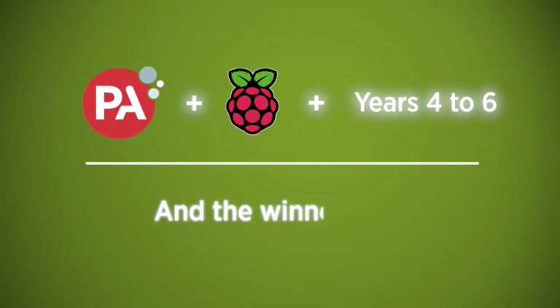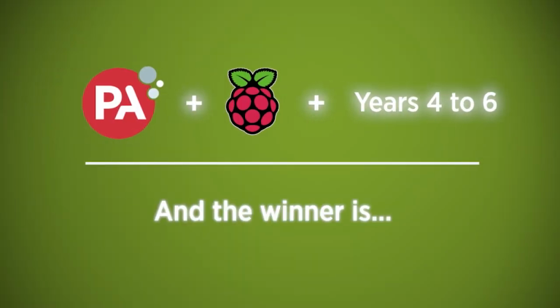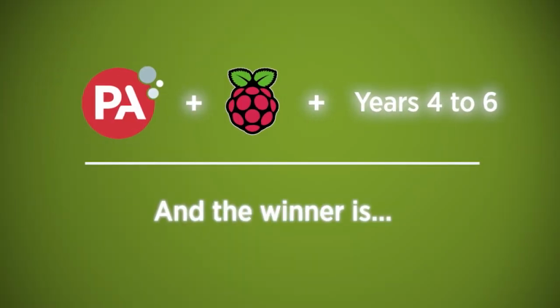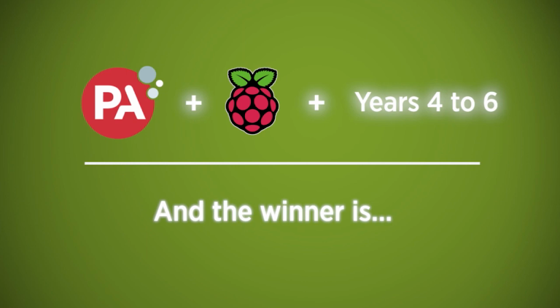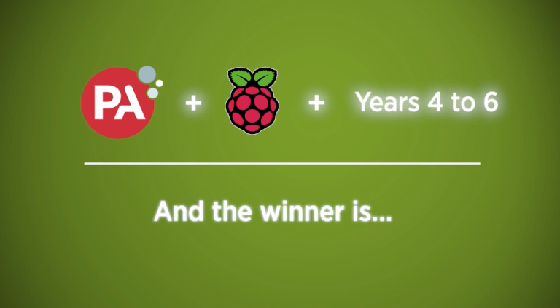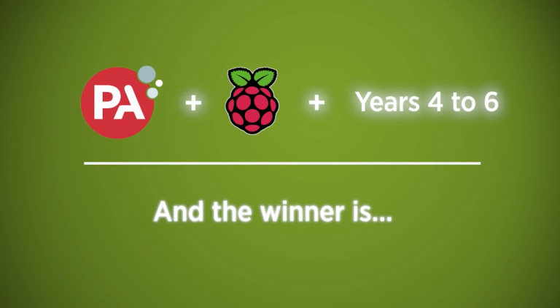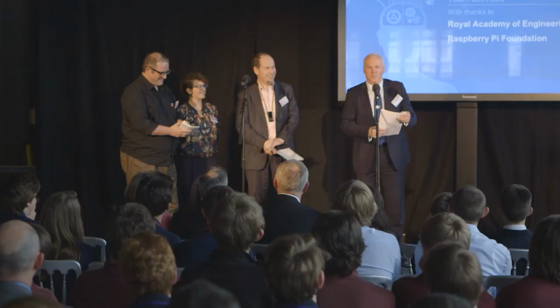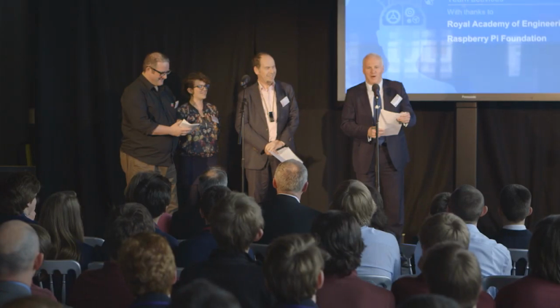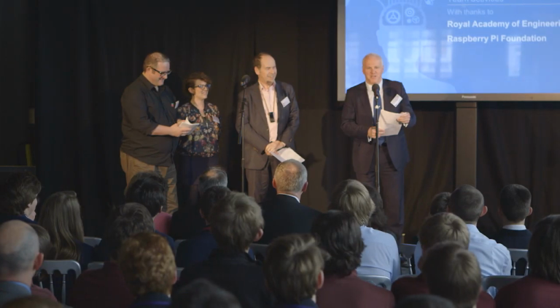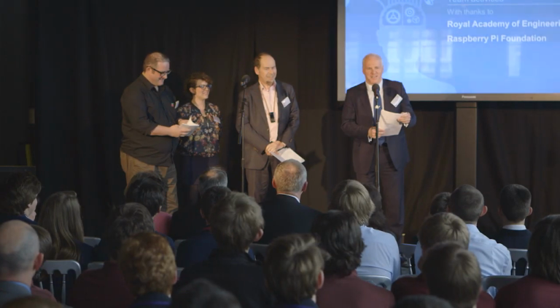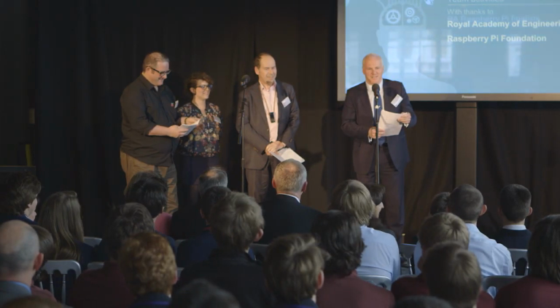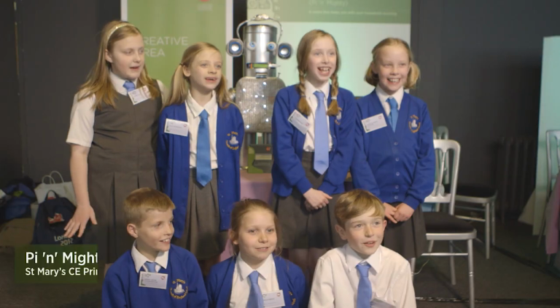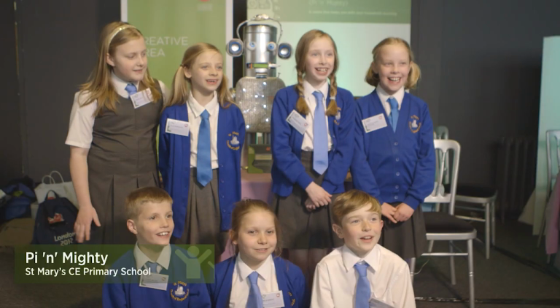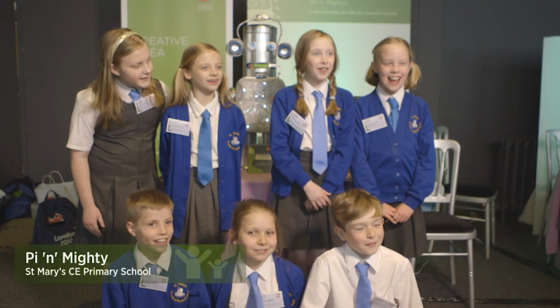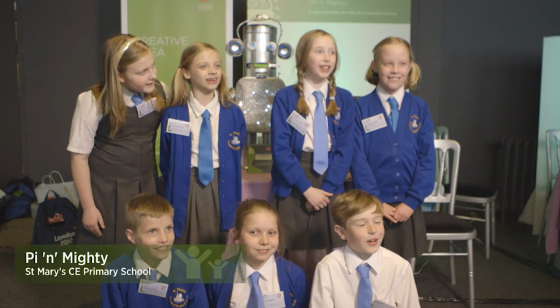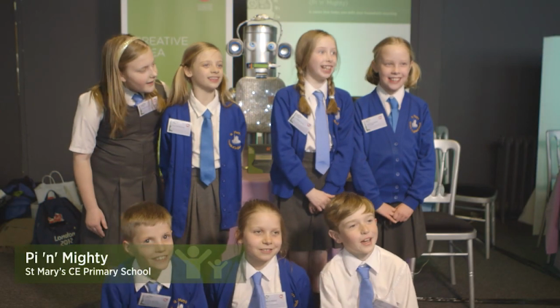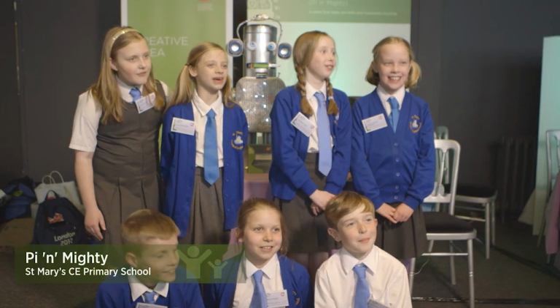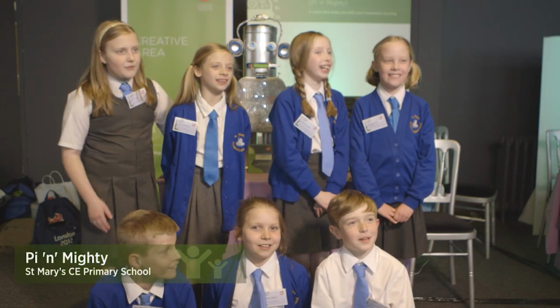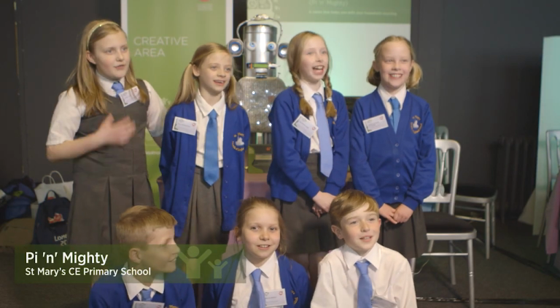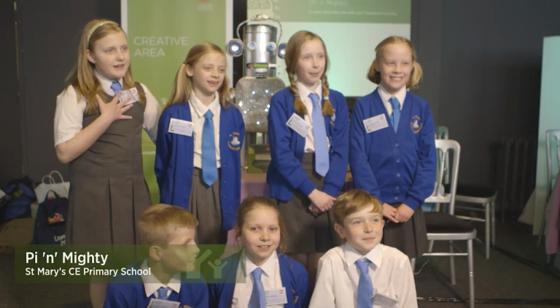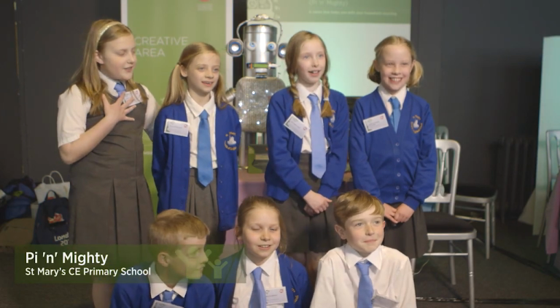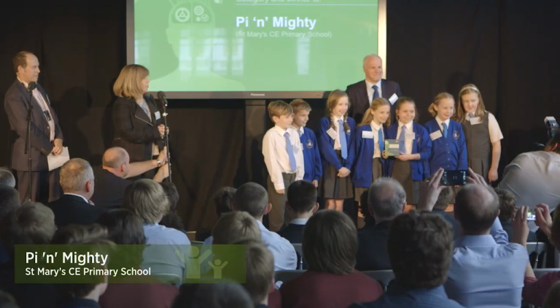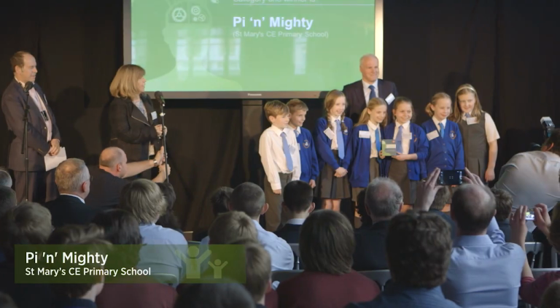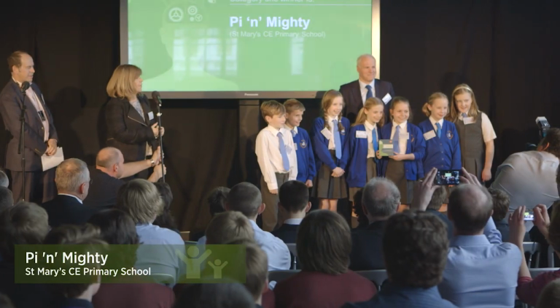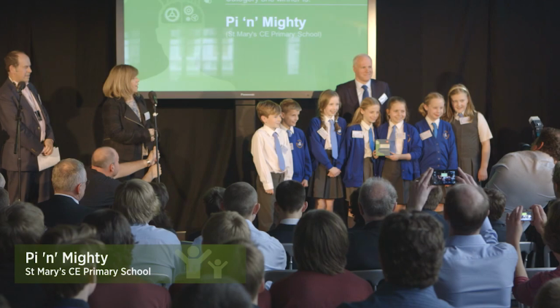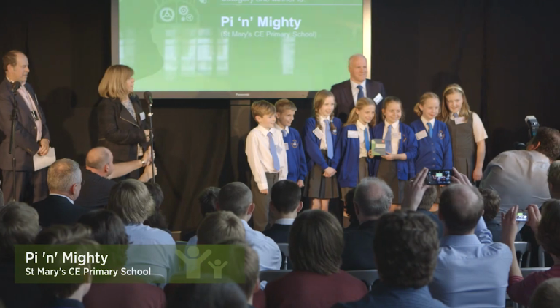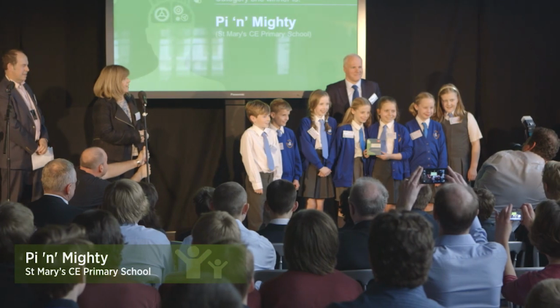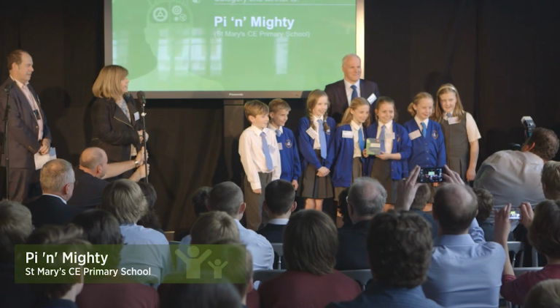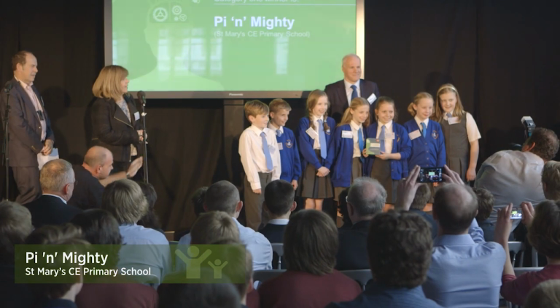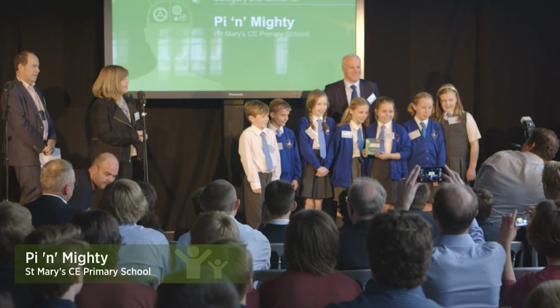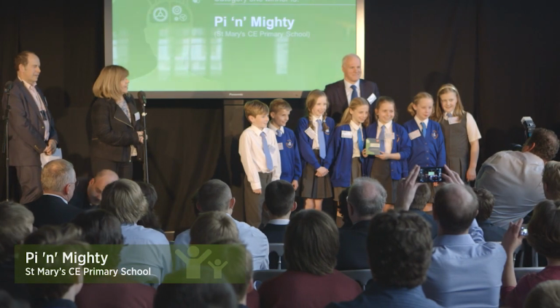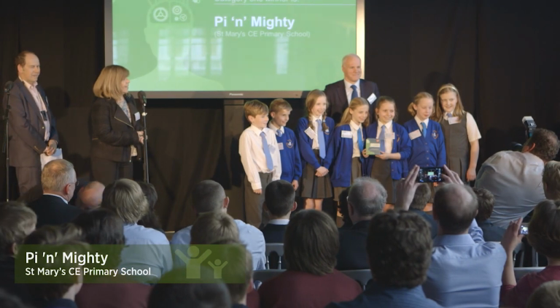And the winners are Pi and Mighty! Really, really, really happy. It's a once-in-a-lifetime opportunity.